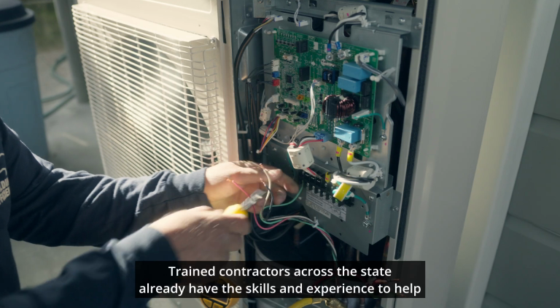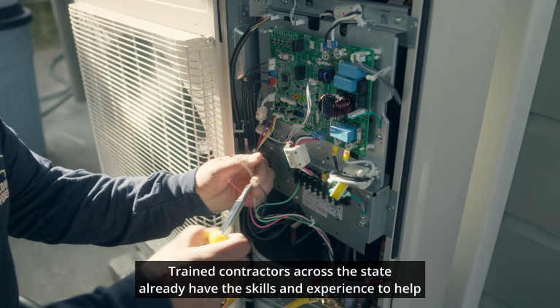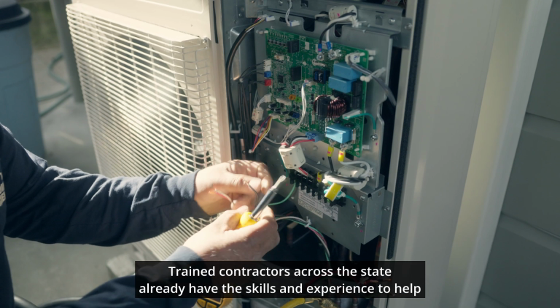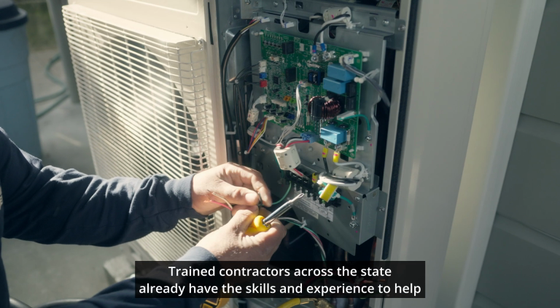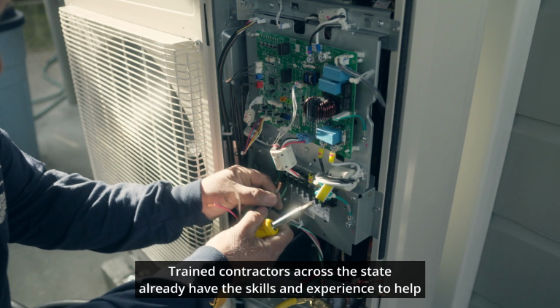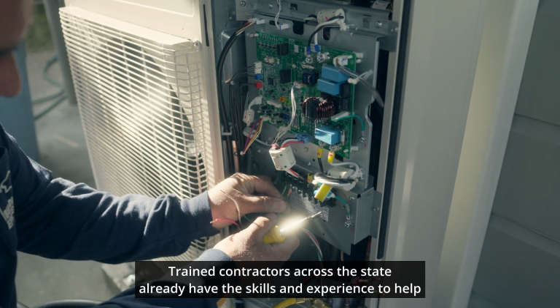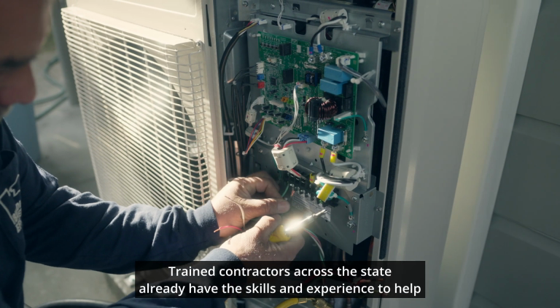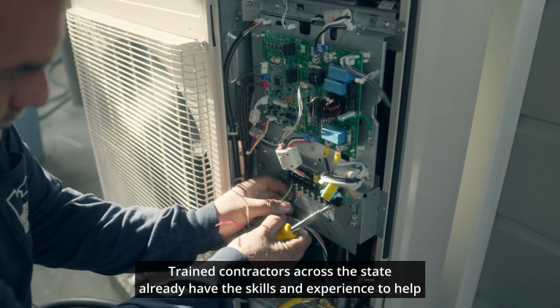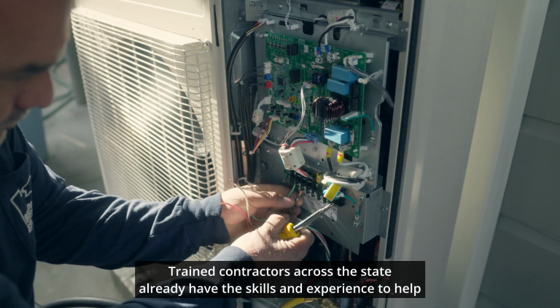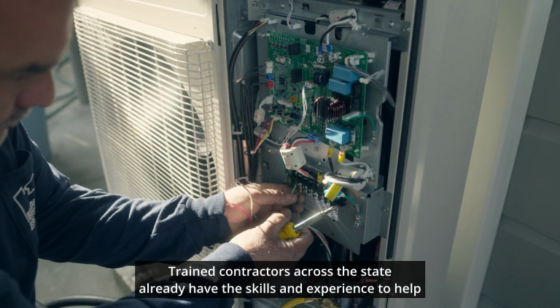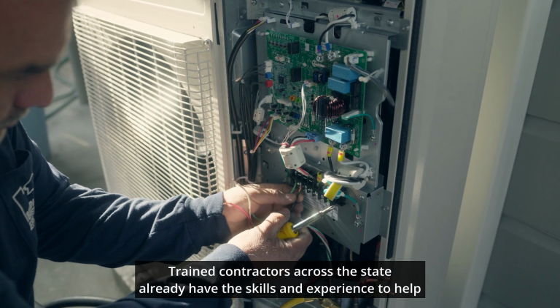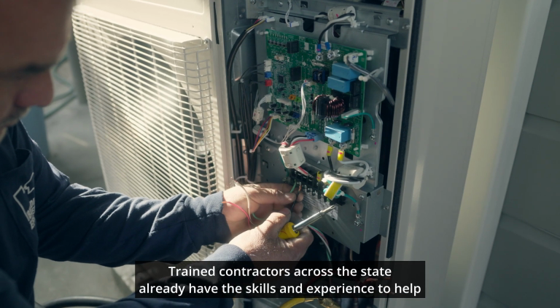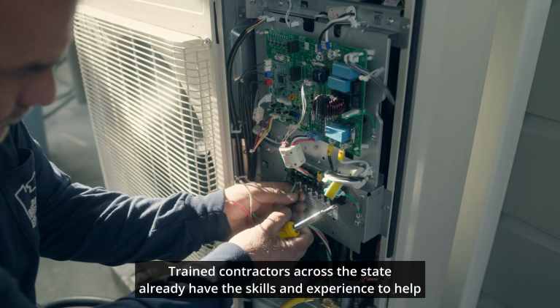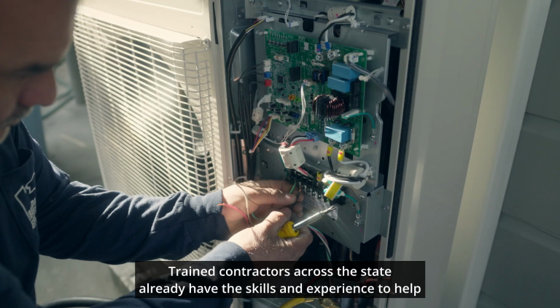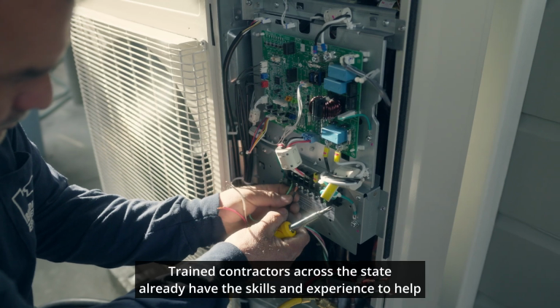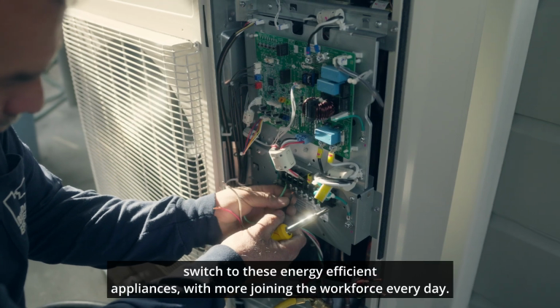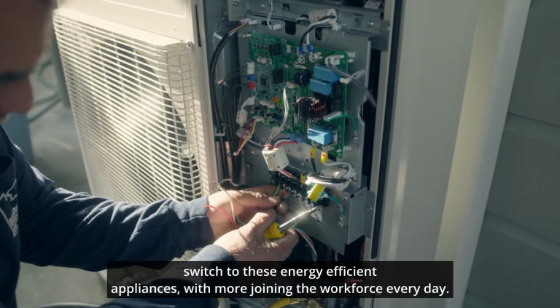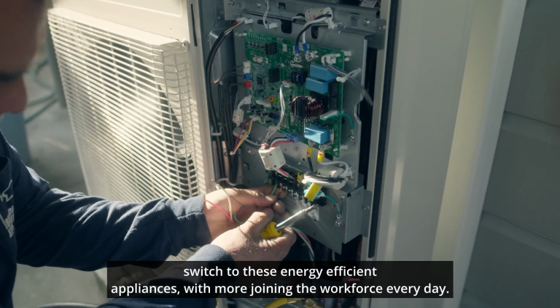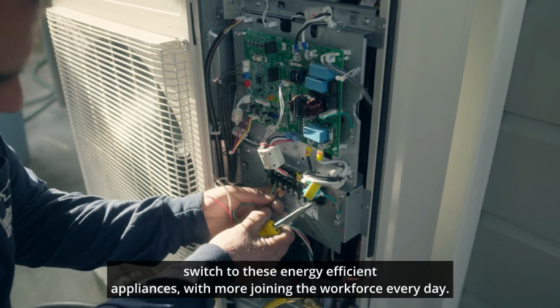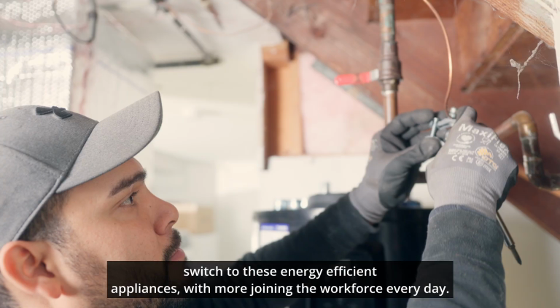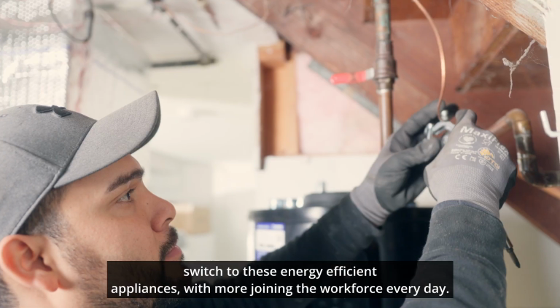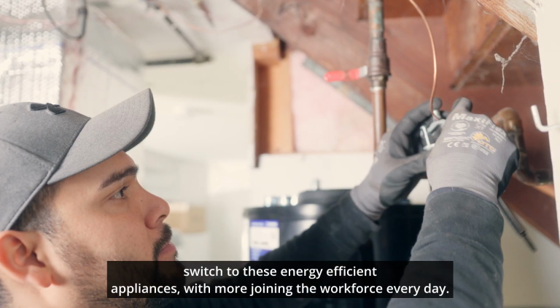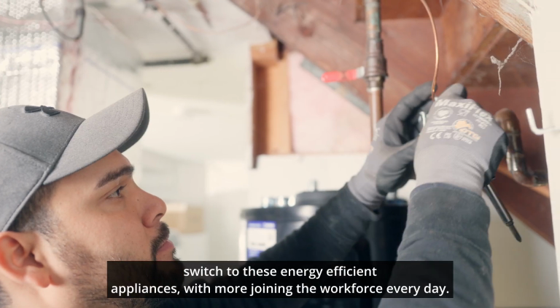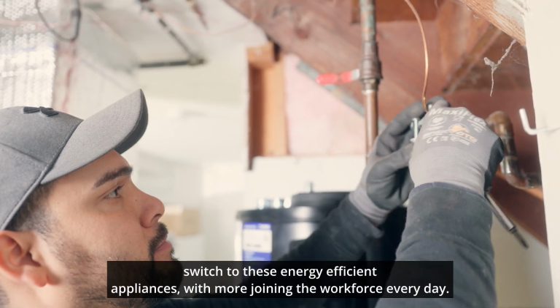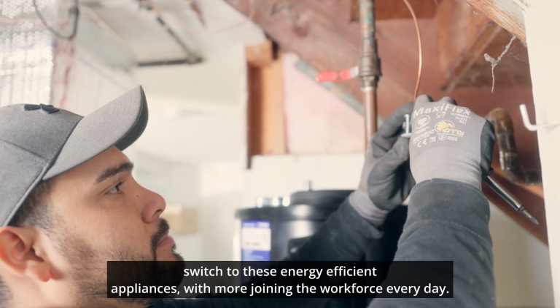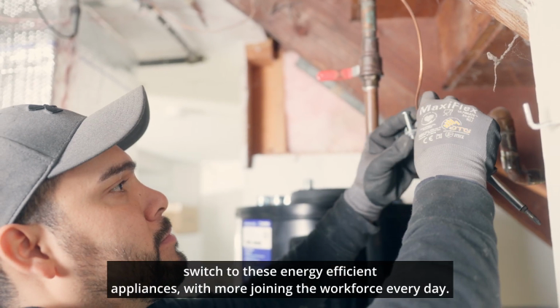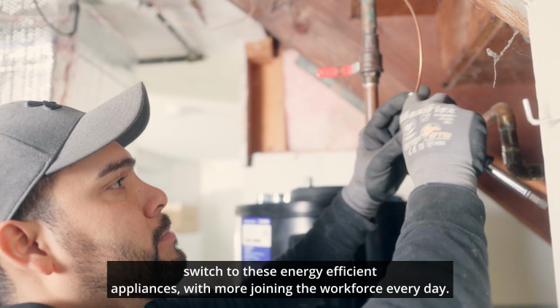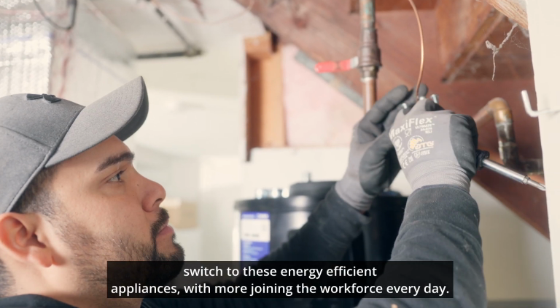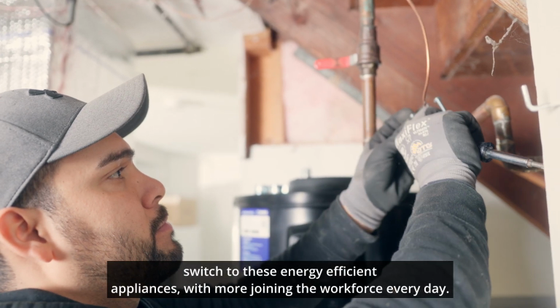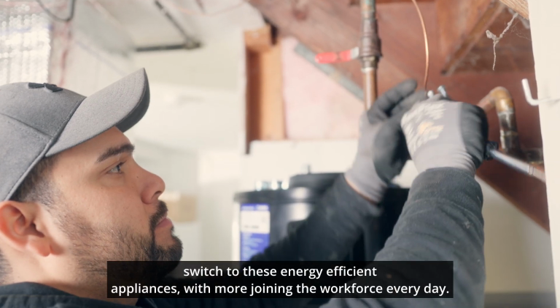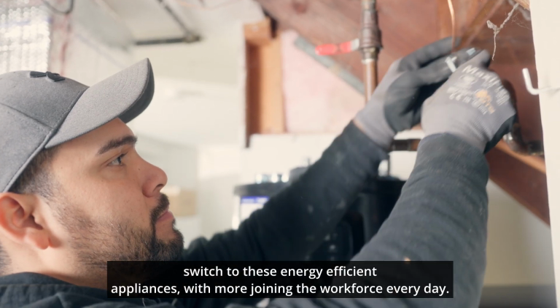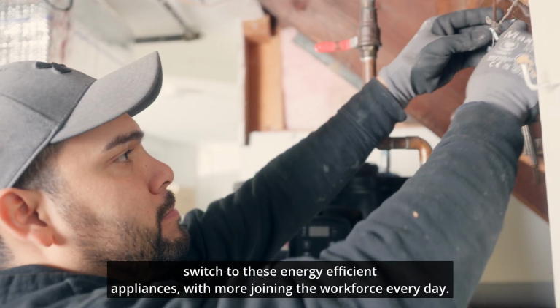Trained contractors across the state already have the skills and experience to help switch to these energy efficient appliances, with more joining the workforce every day.